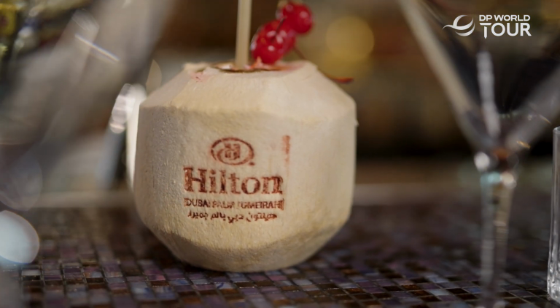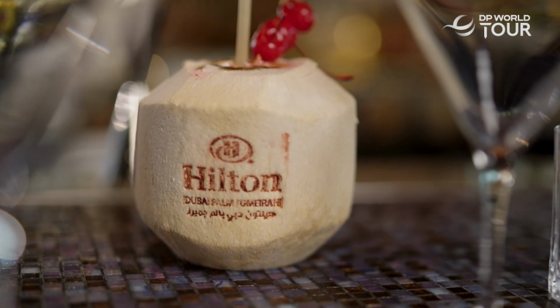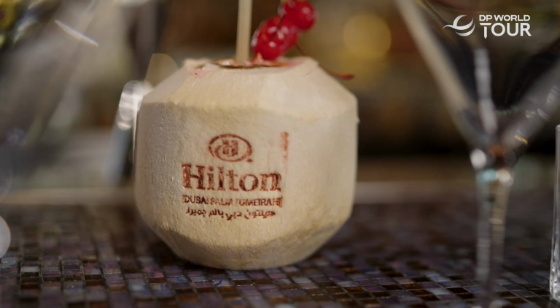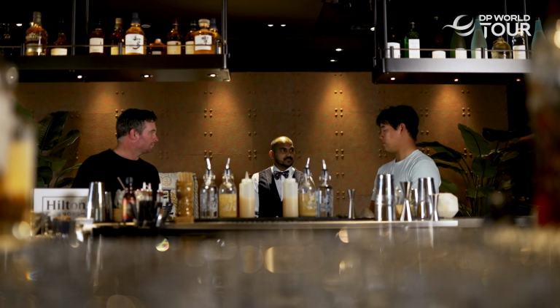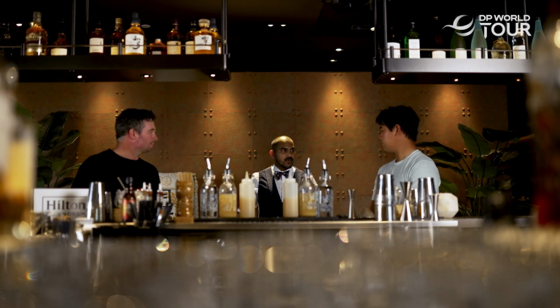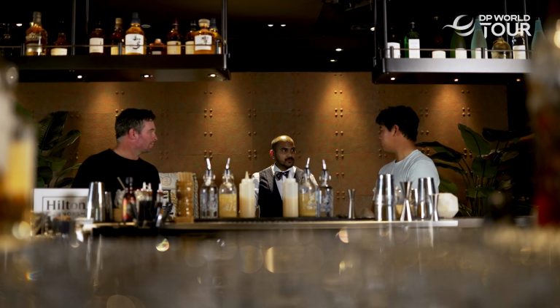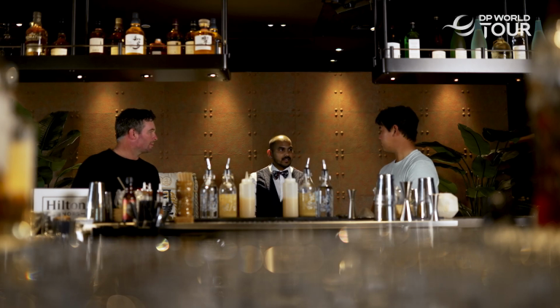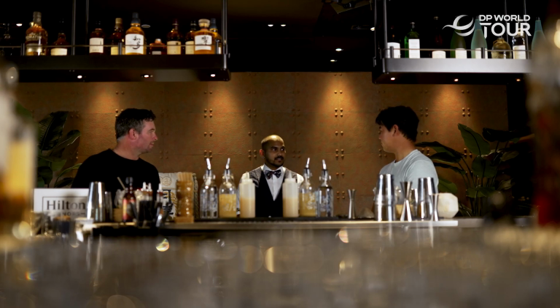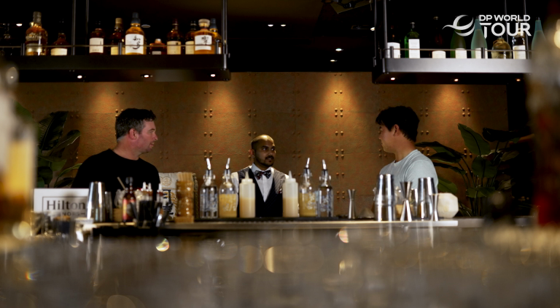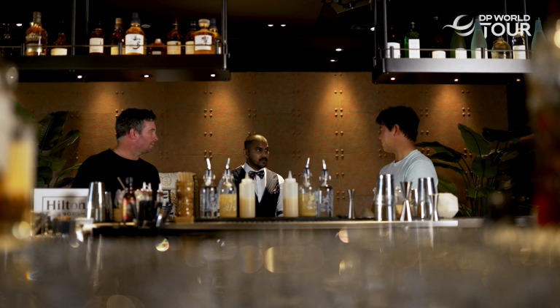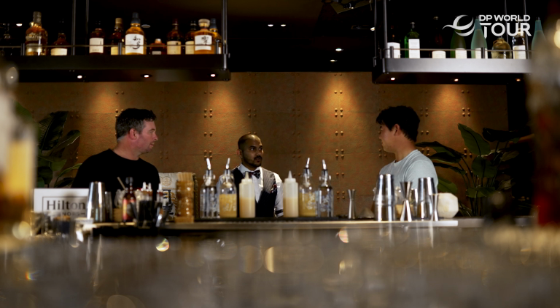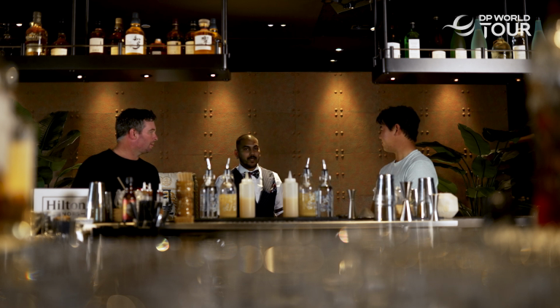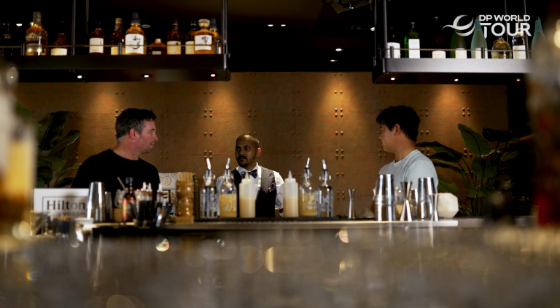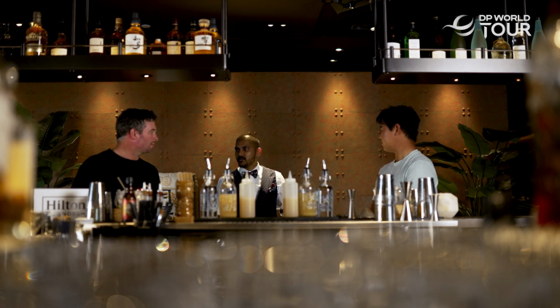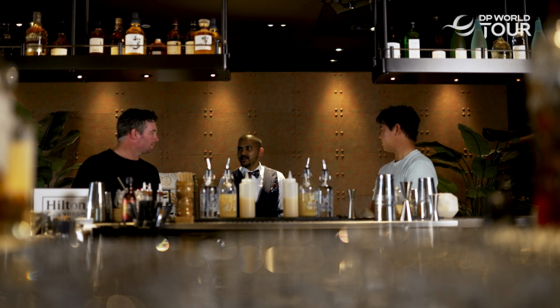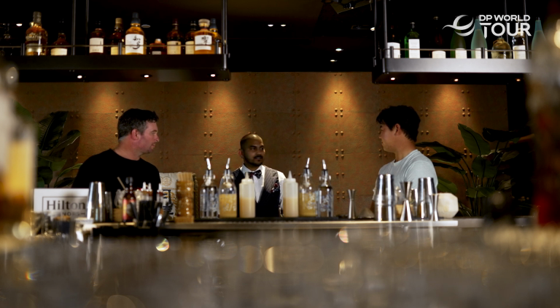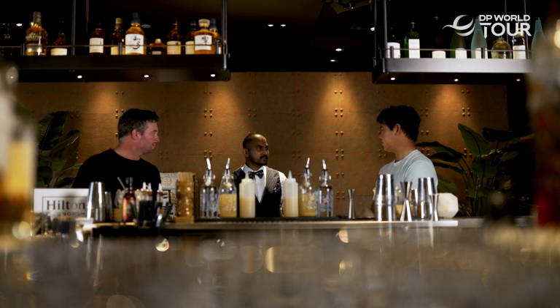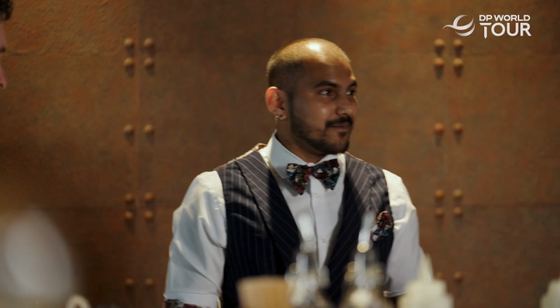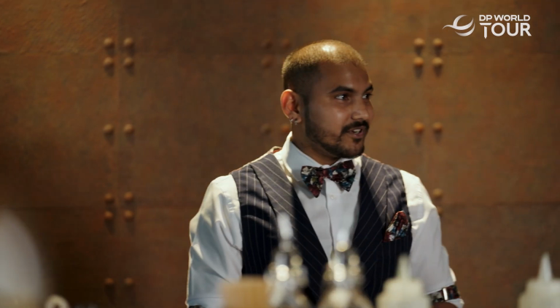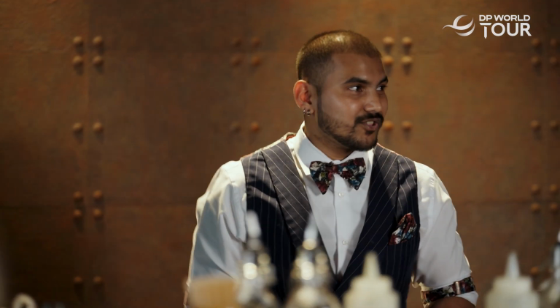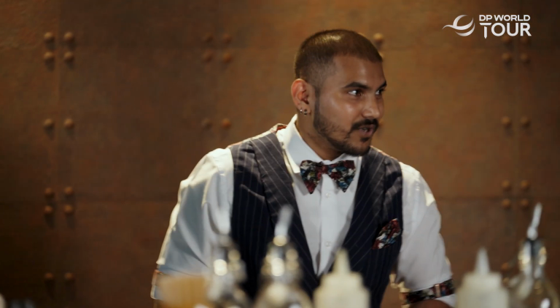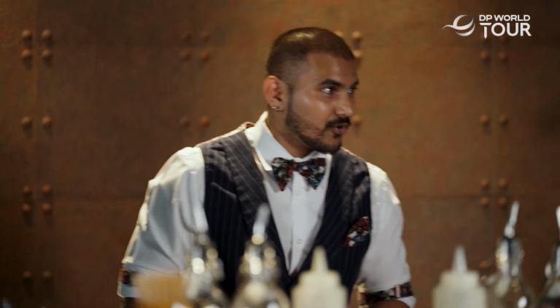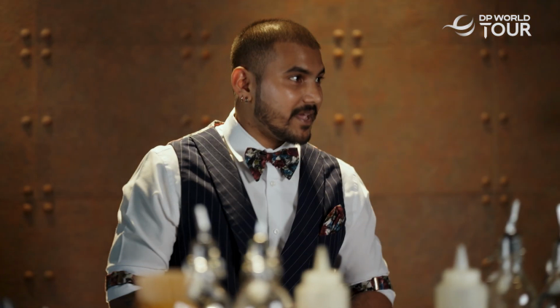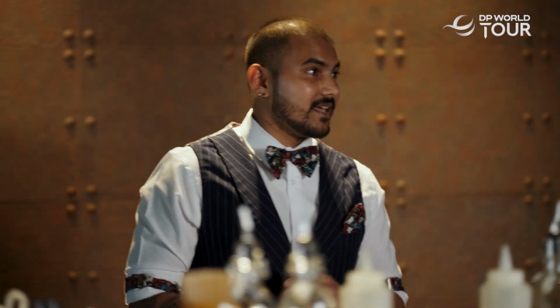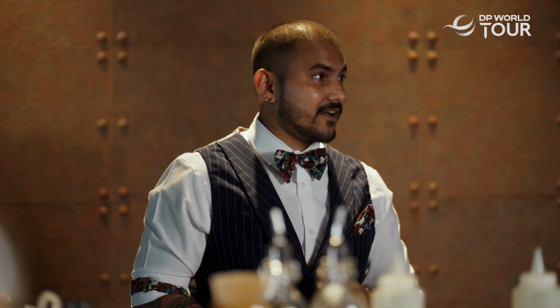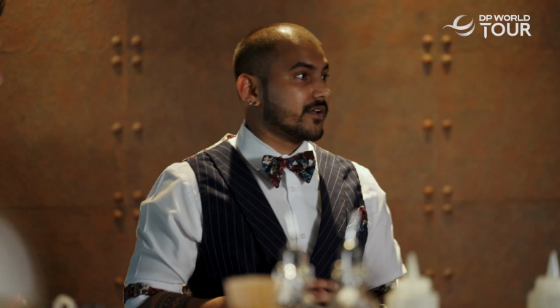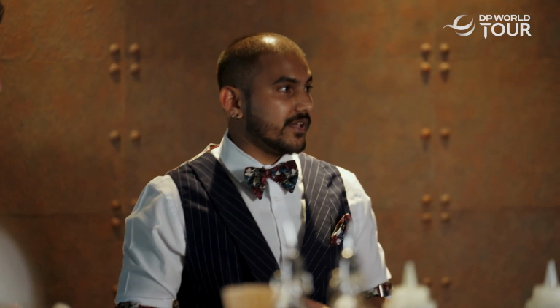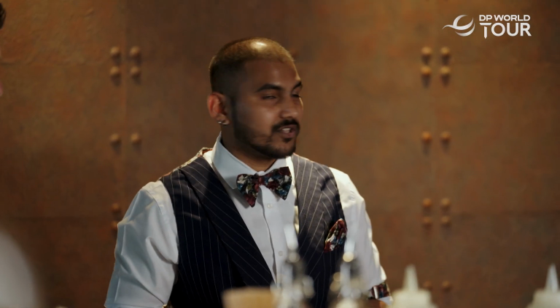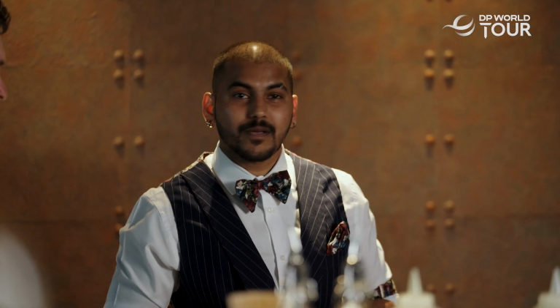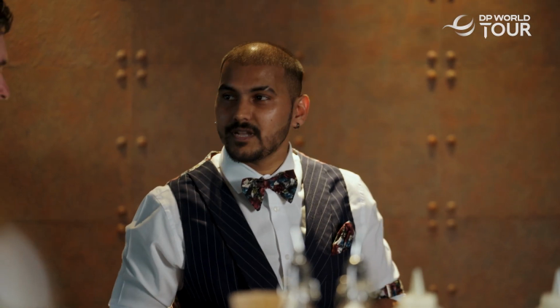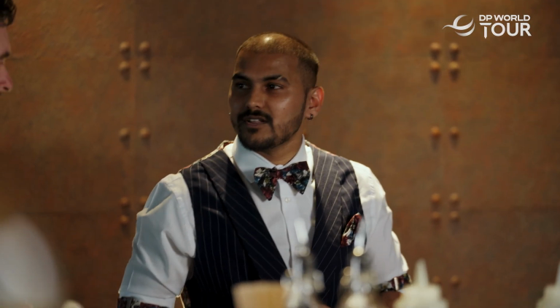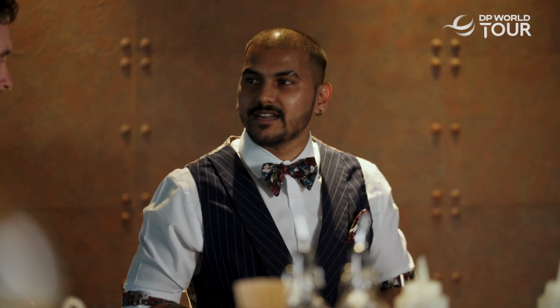Hello guys. Welcome to the Hilton Dubai Palm Jumeirah. Today I'm gonna teach you how to make the iconic creation, the pina colada.